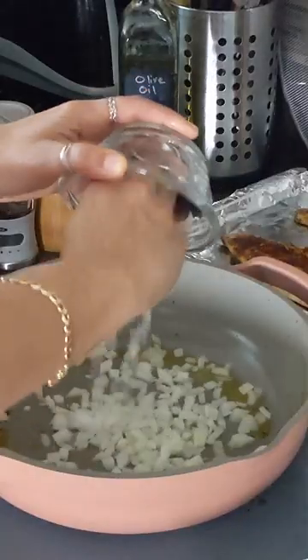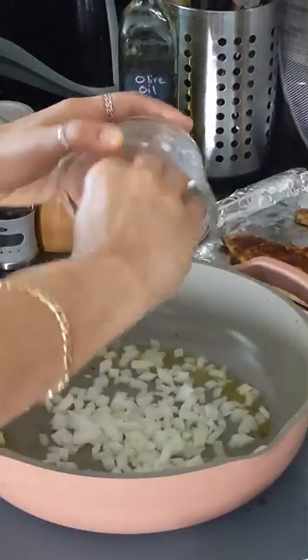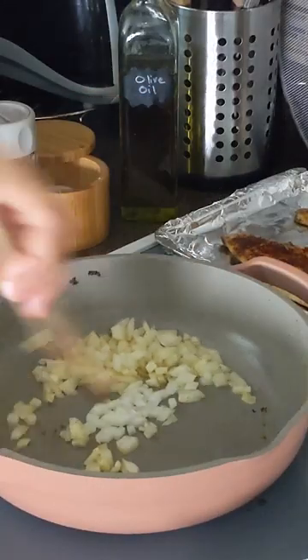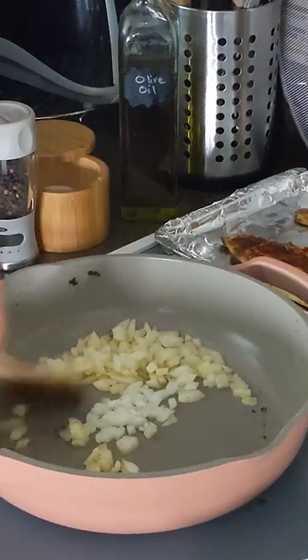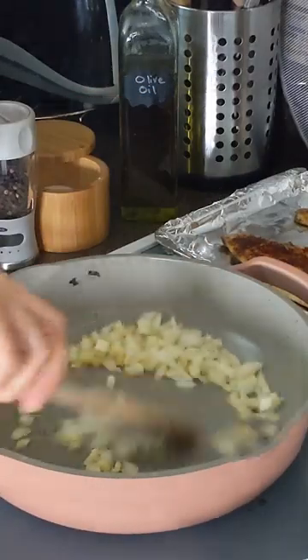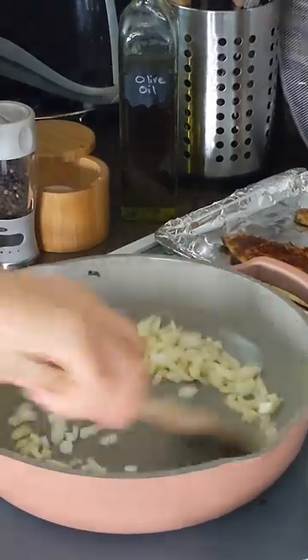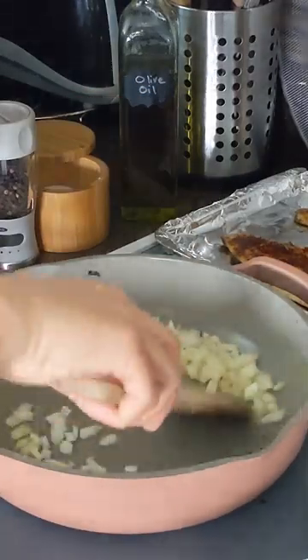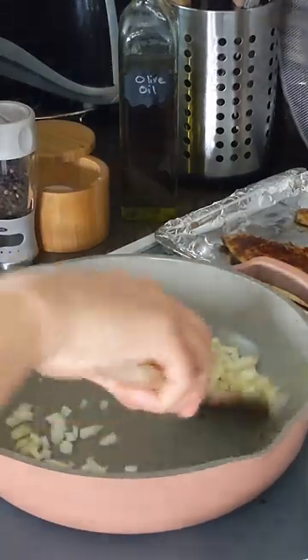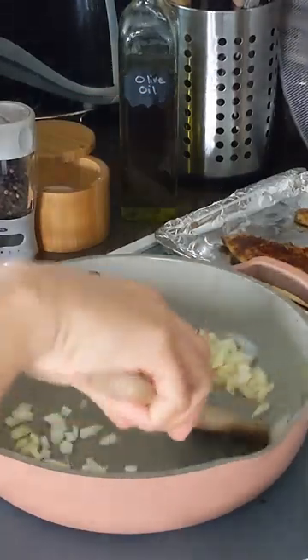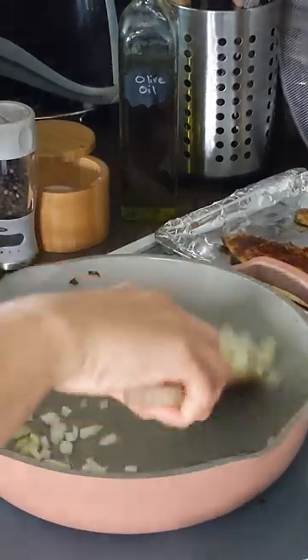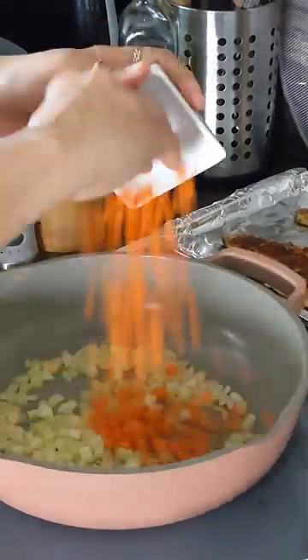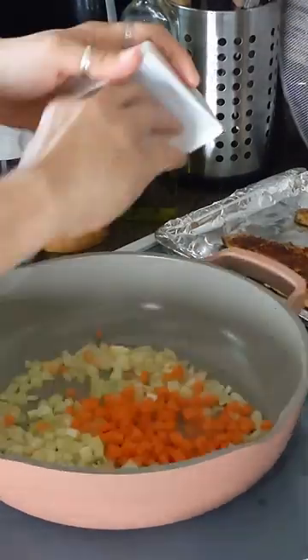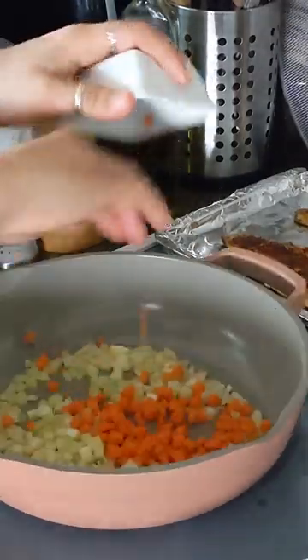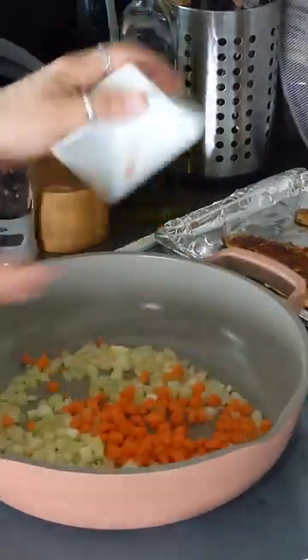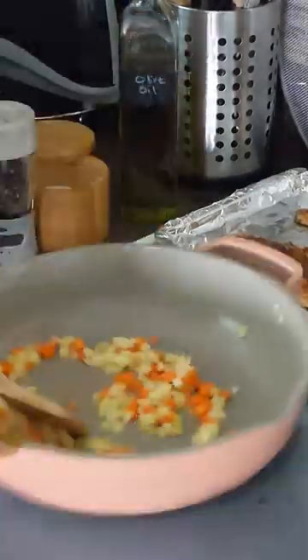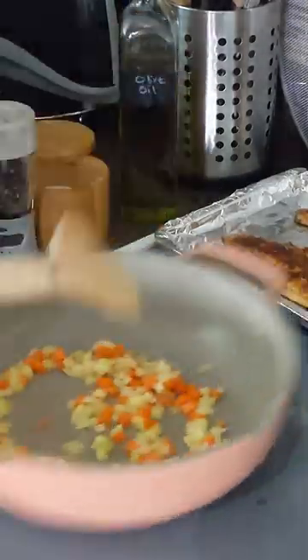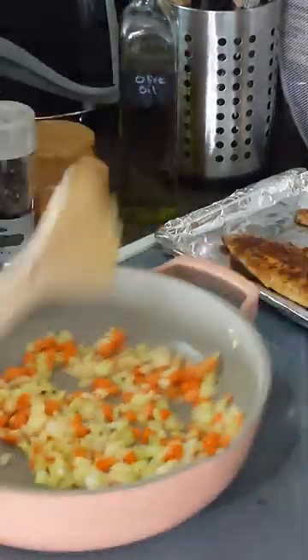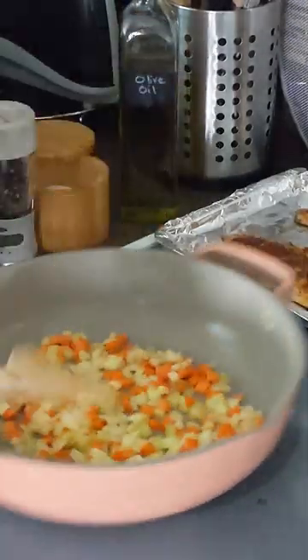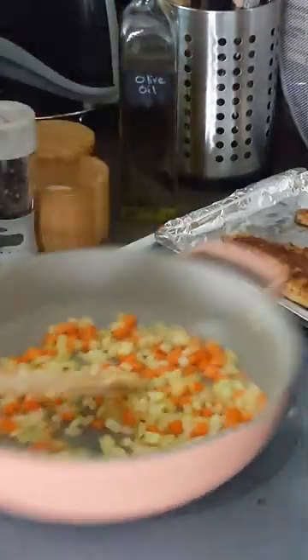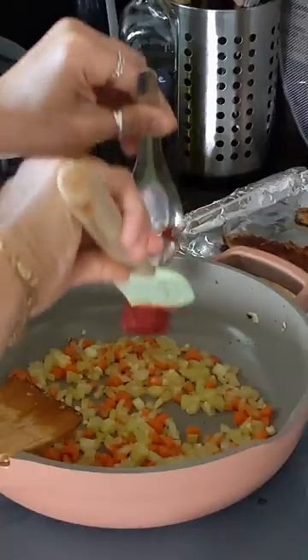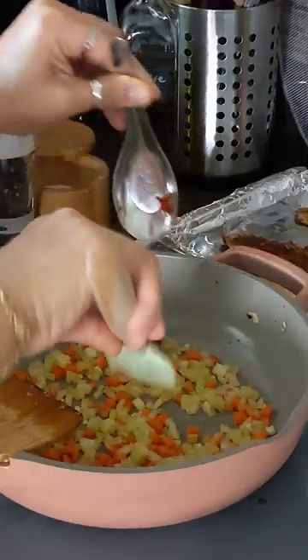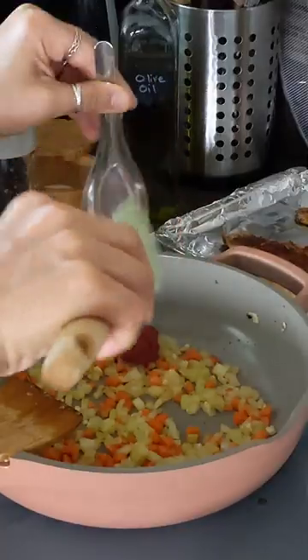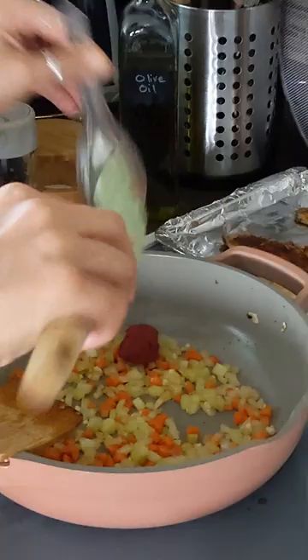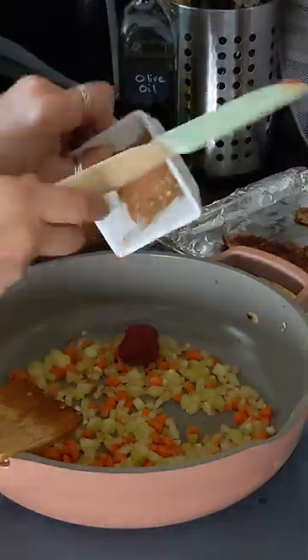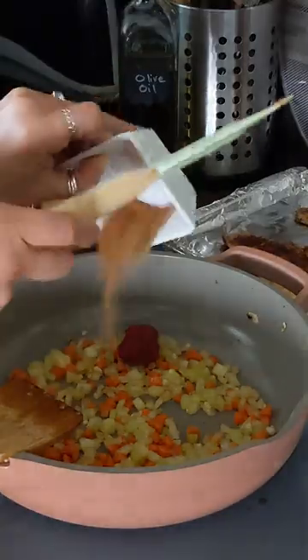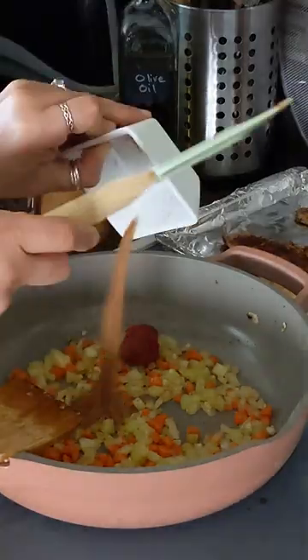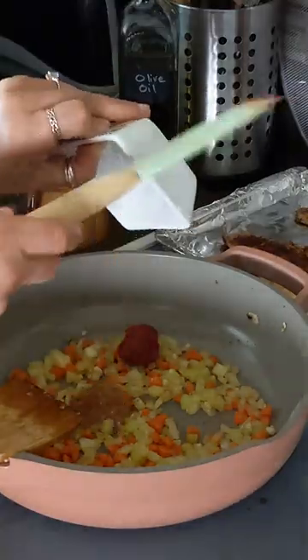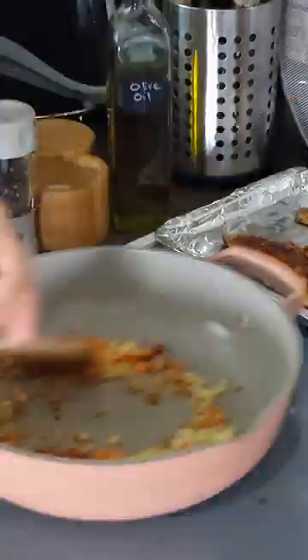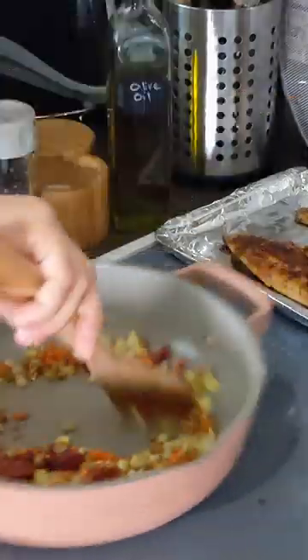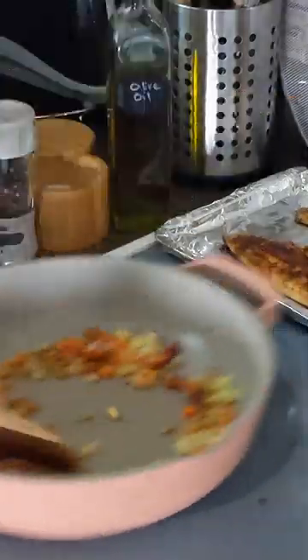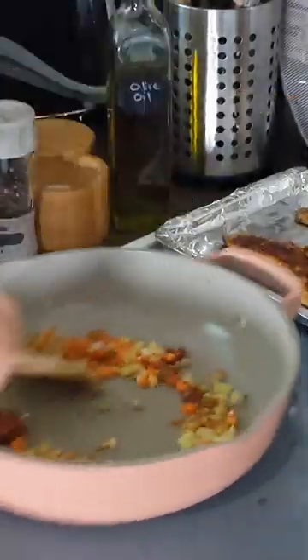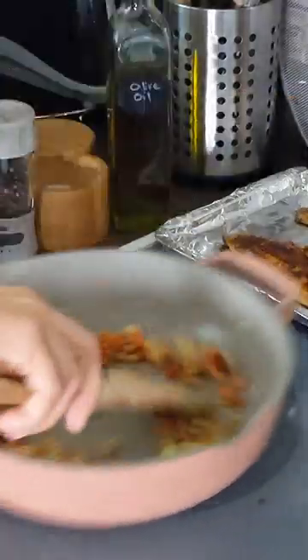Sauté onions, celery, and carrots. Add tomato paste and spice blend, and combine well.